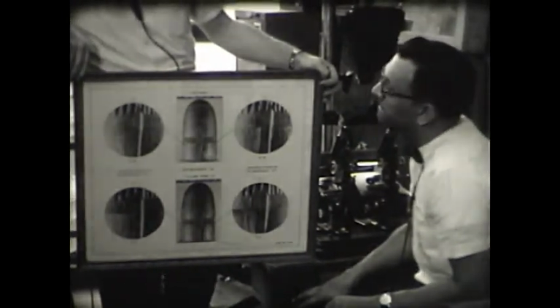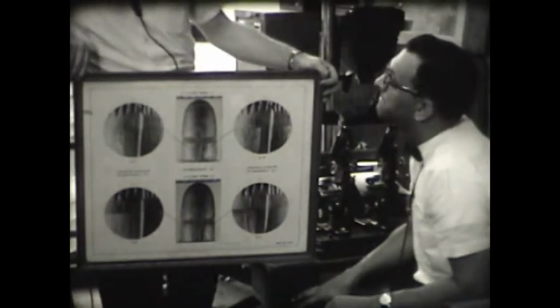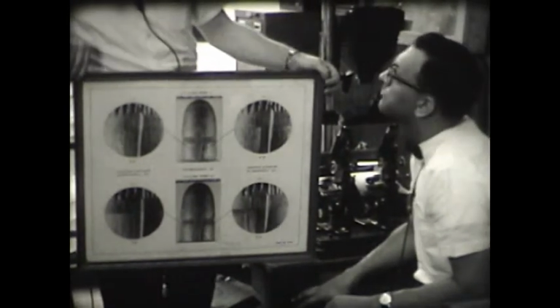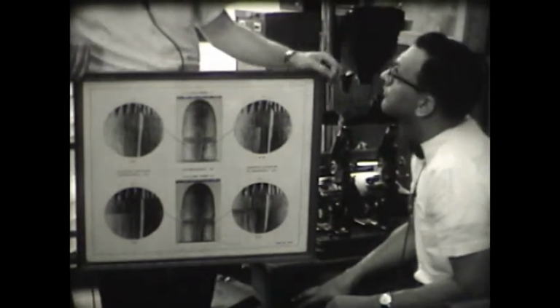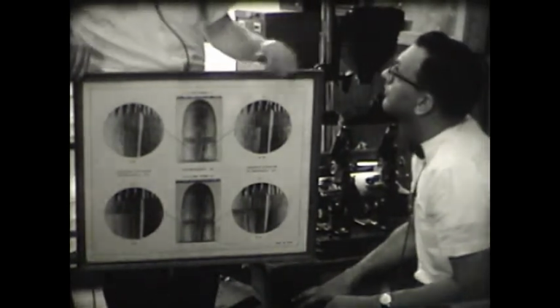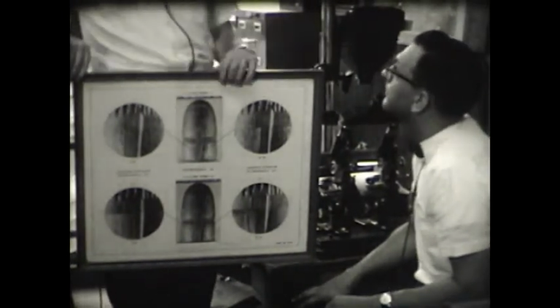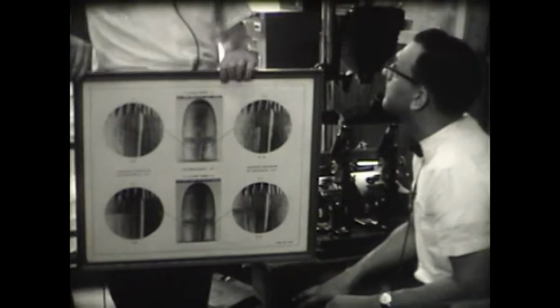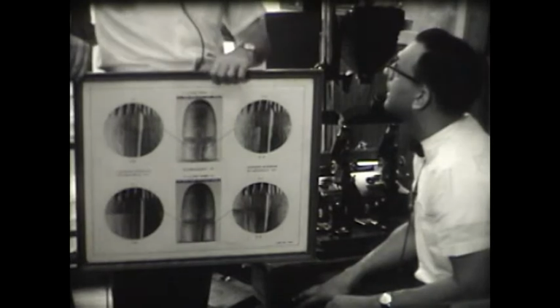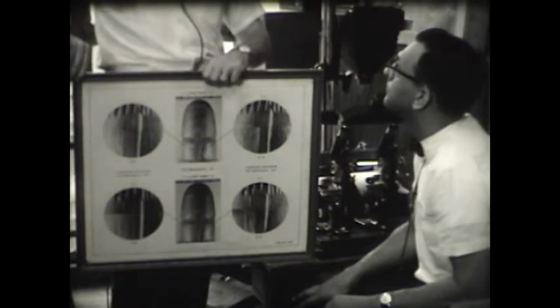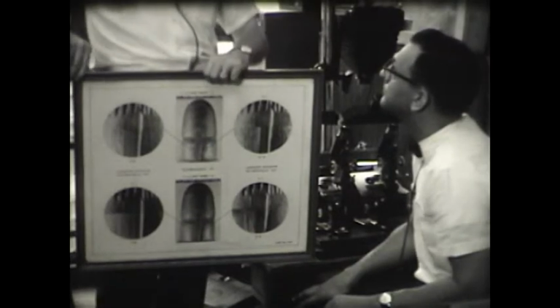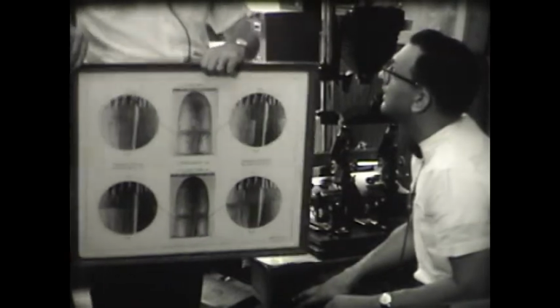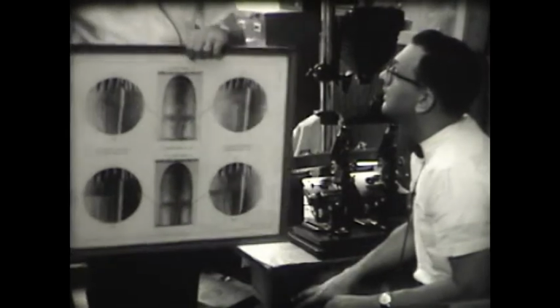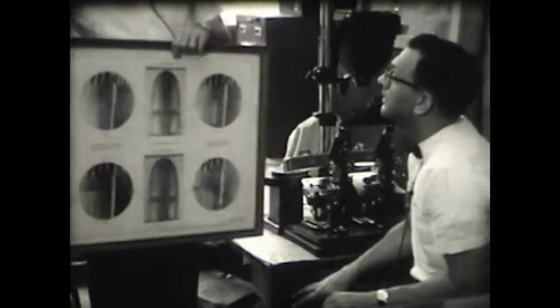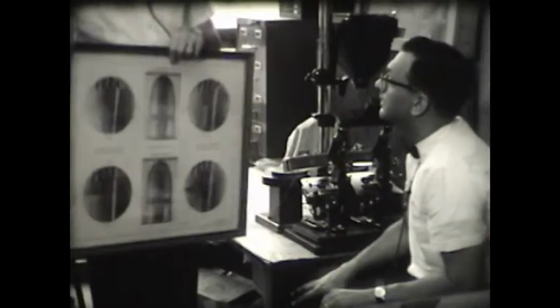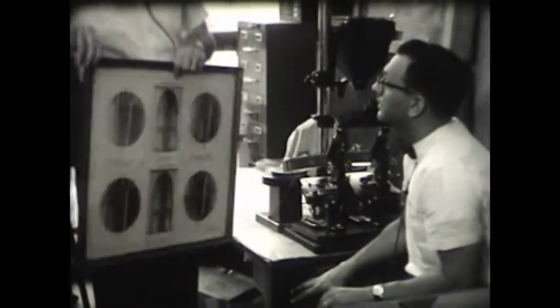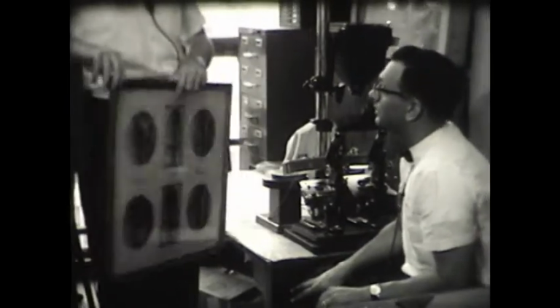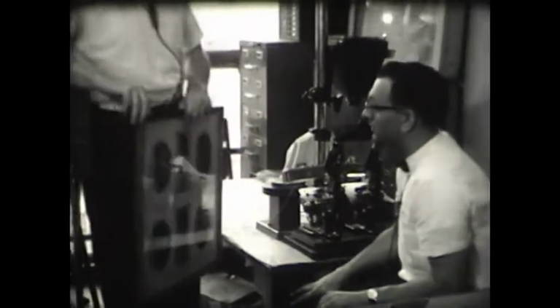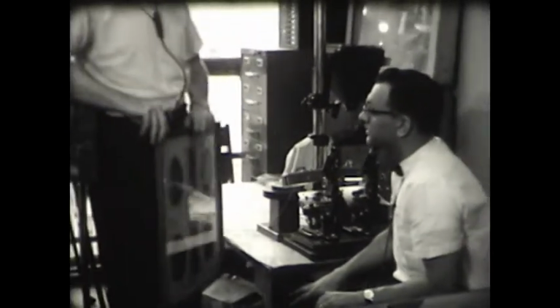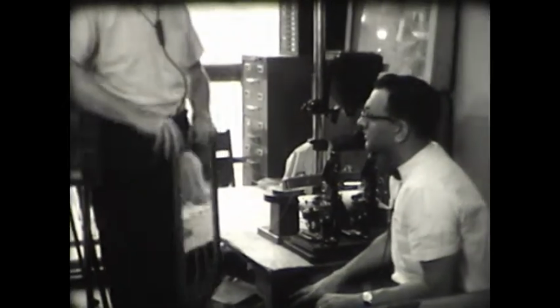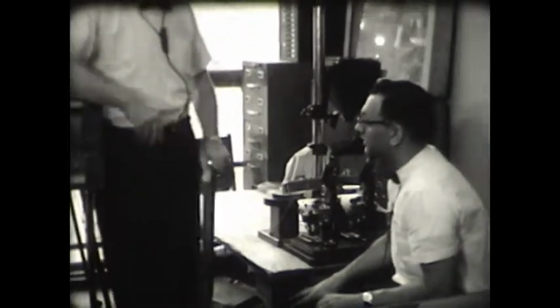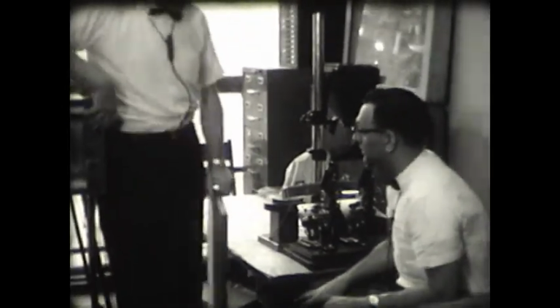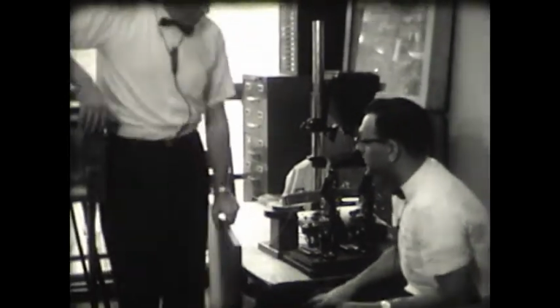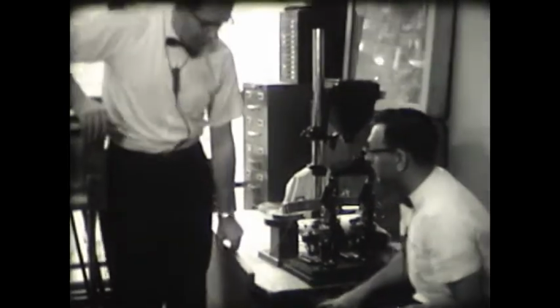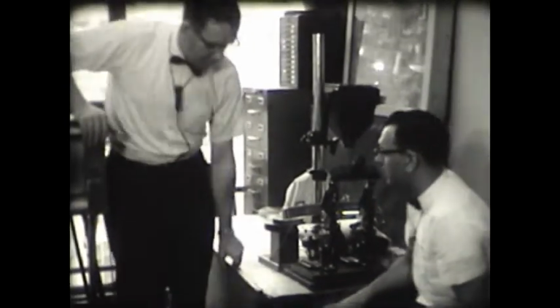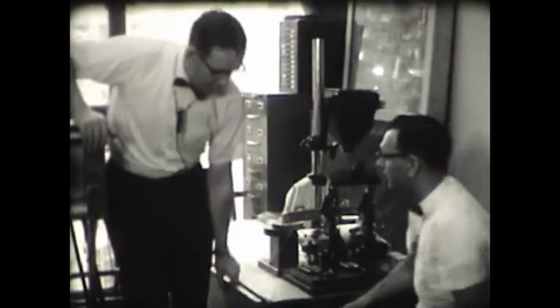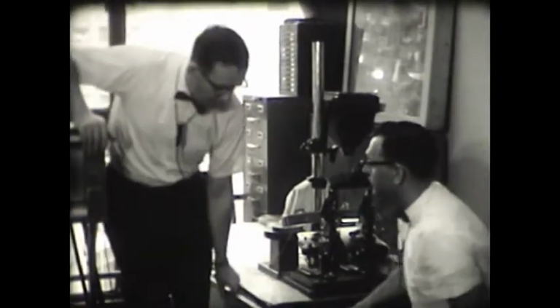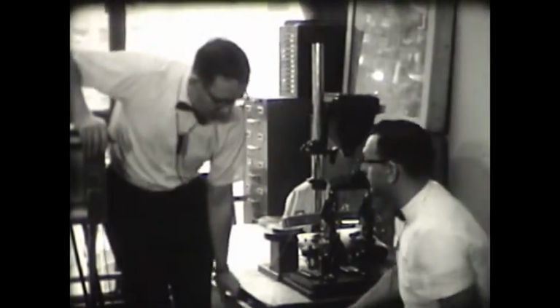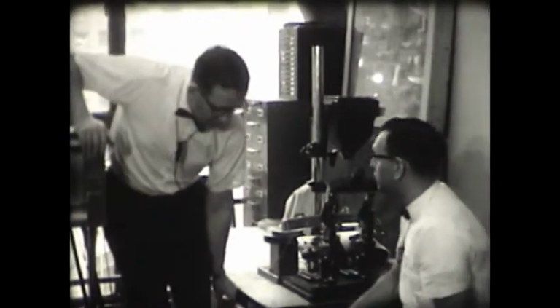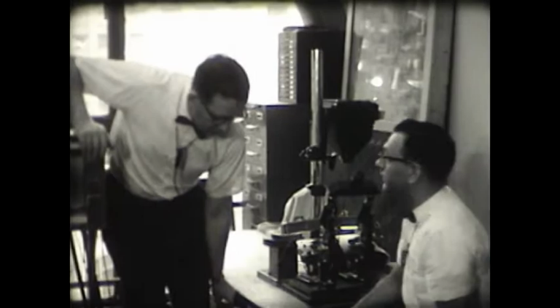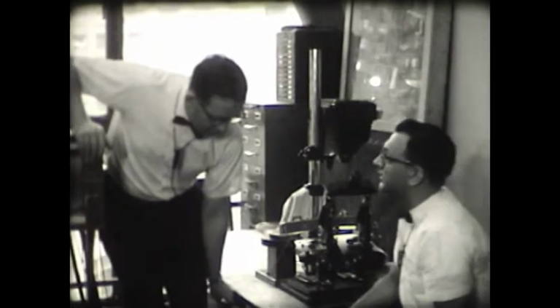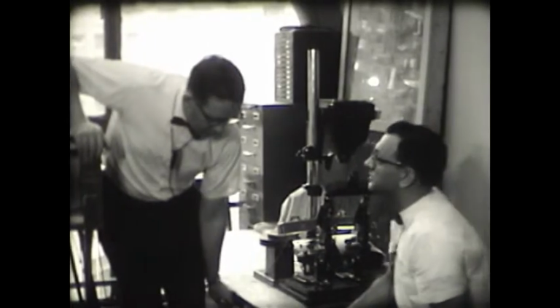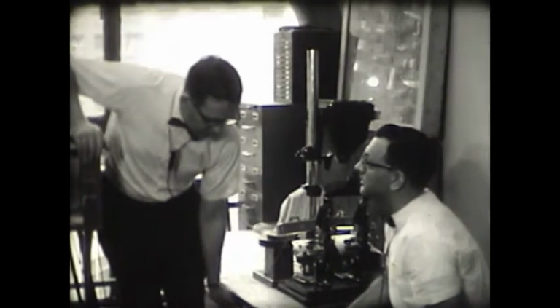Do you do a great deal of this in this laboratory? Yes, sir. We average about 200 guns a year.